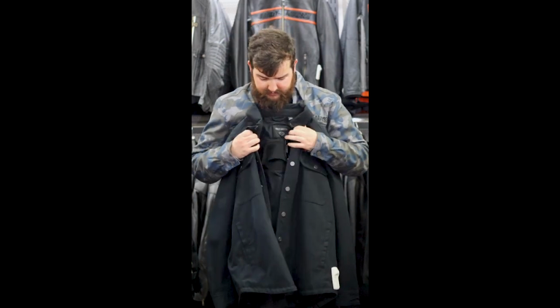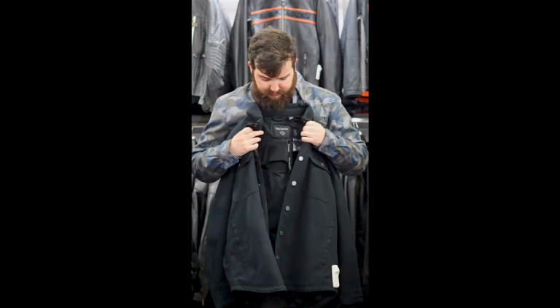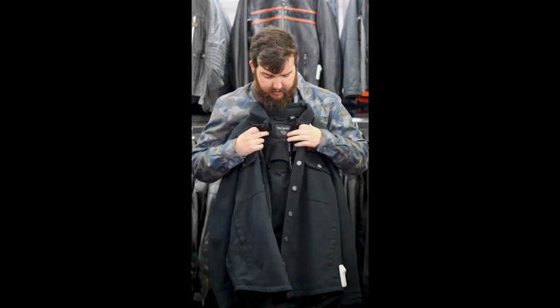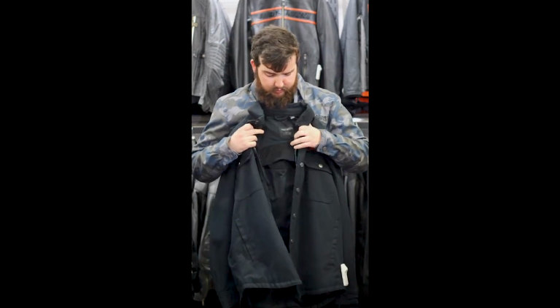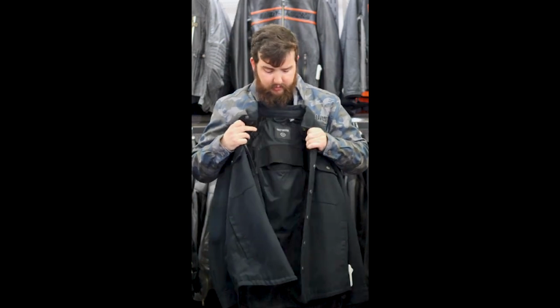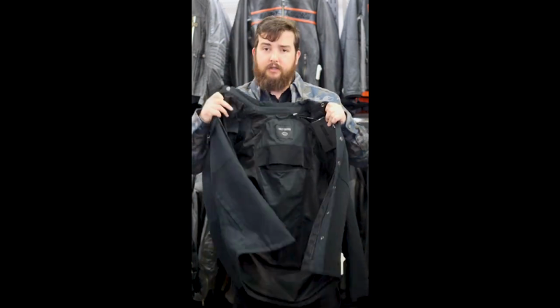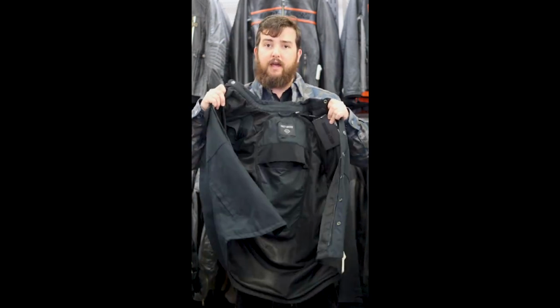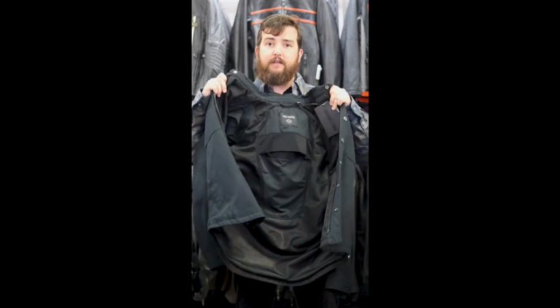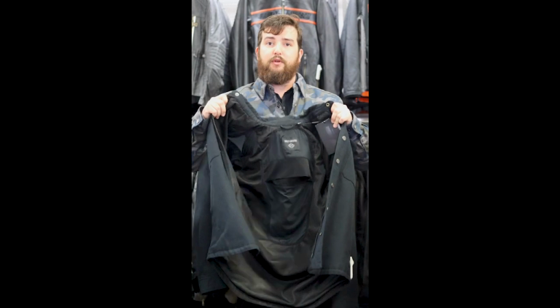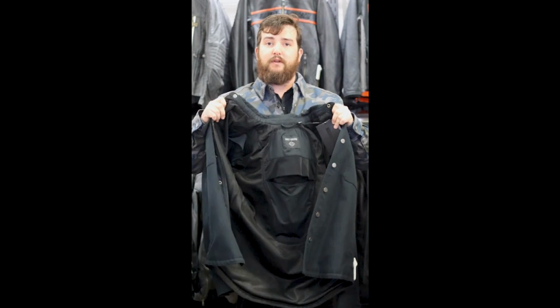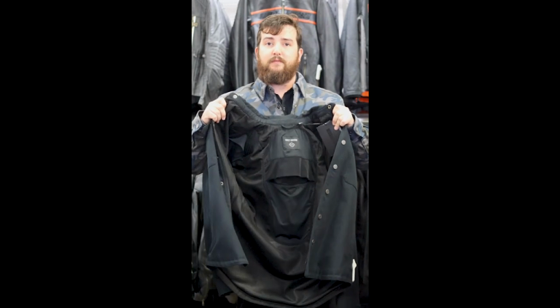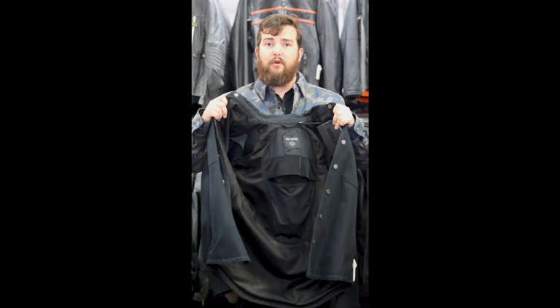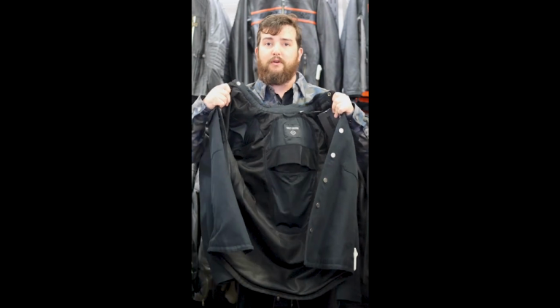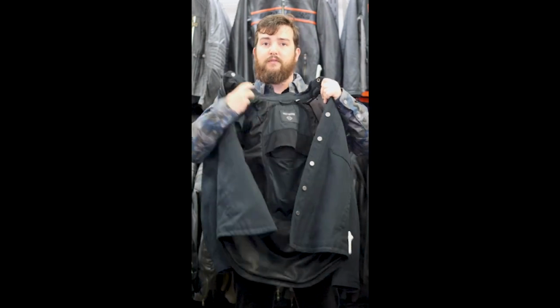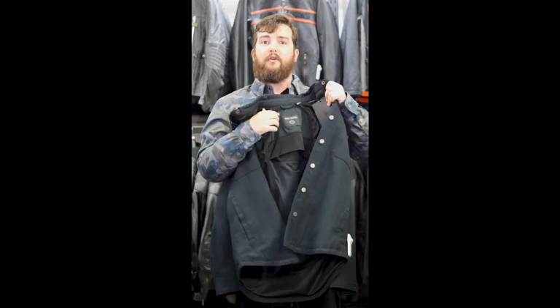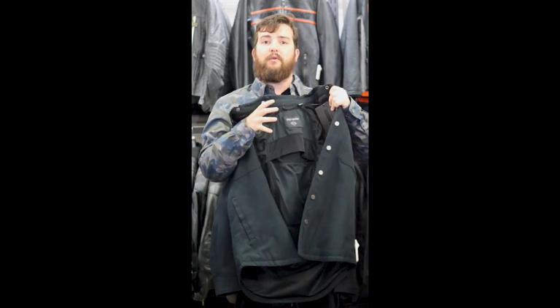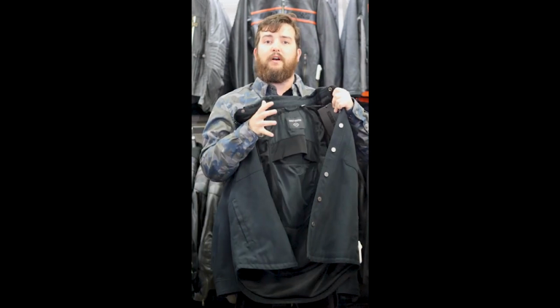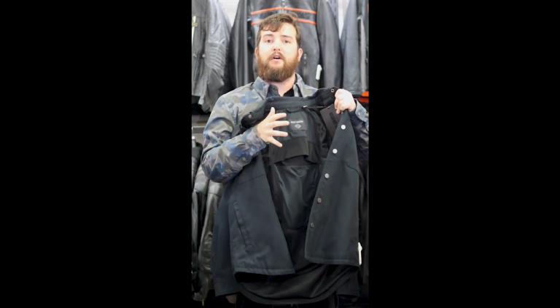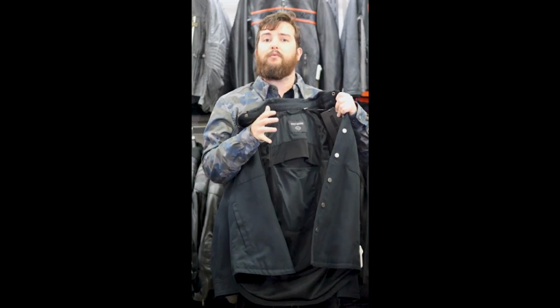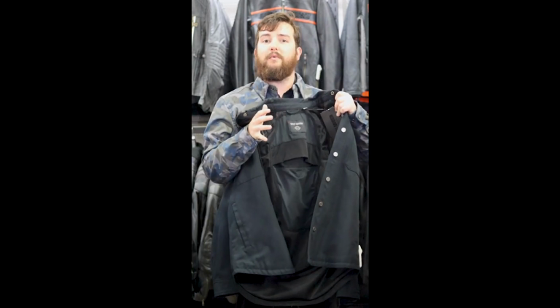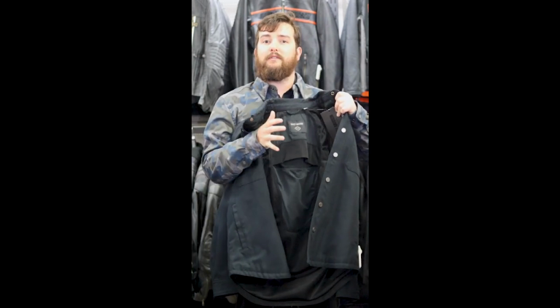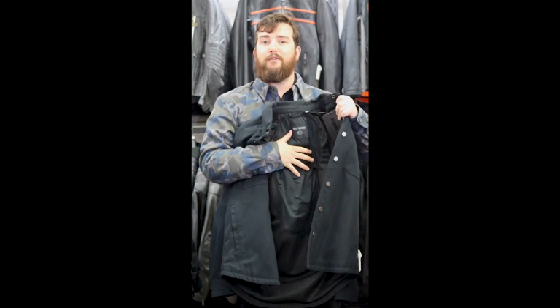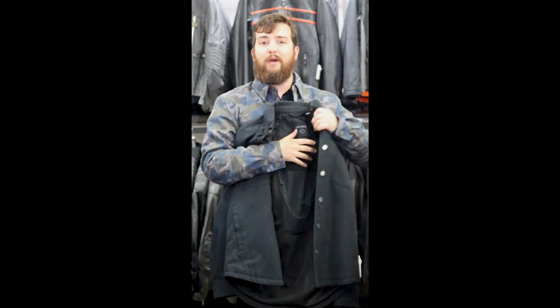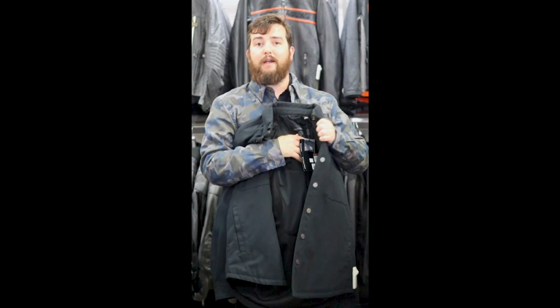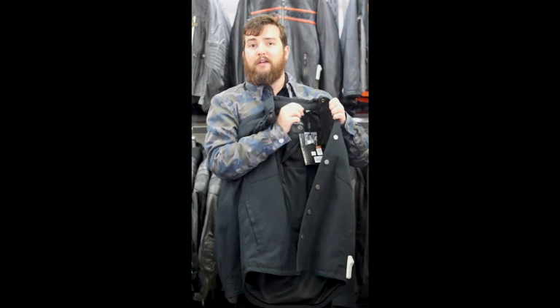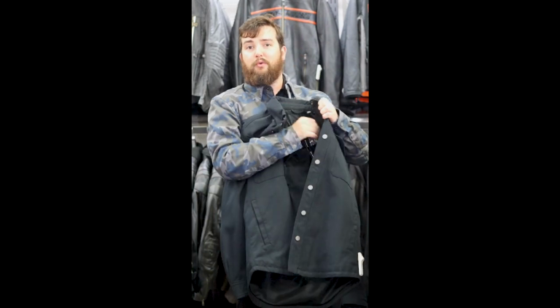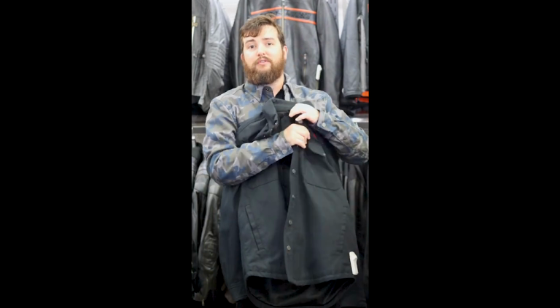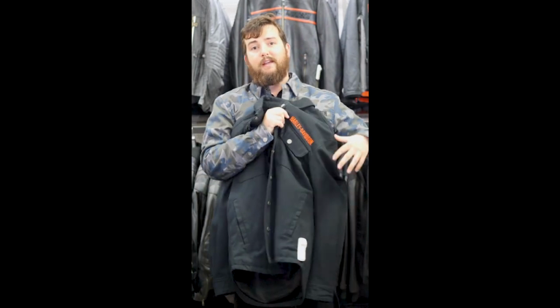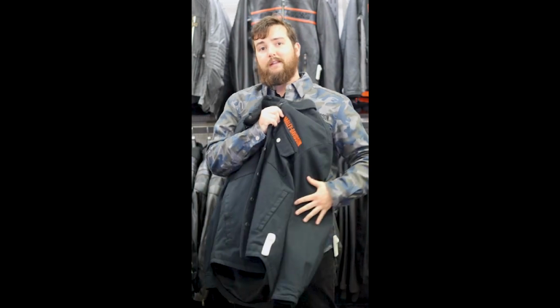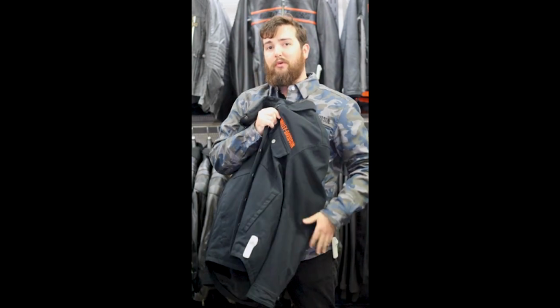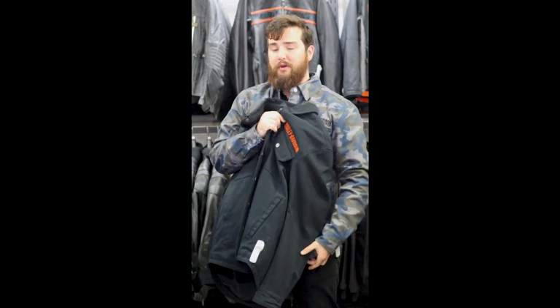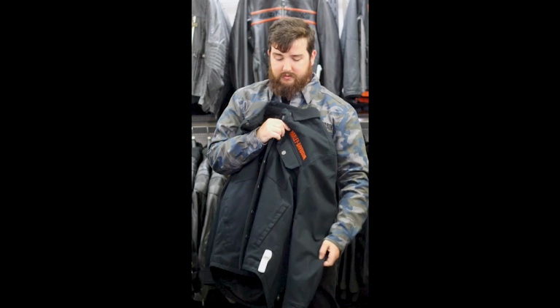Since it is a riding shirt jacket, you do have places for armor. You've got armor spots here in the back, shoulders, and the elbows.